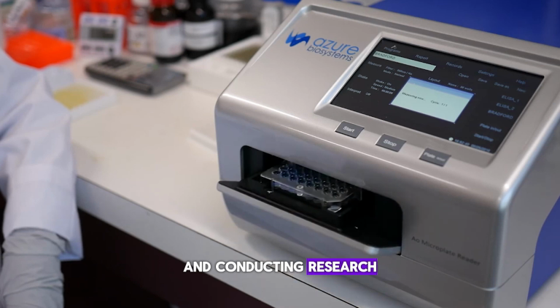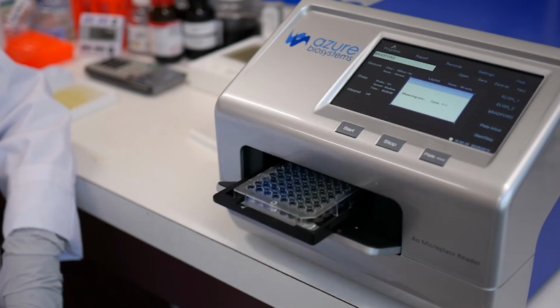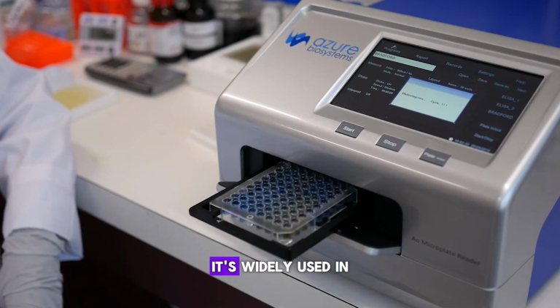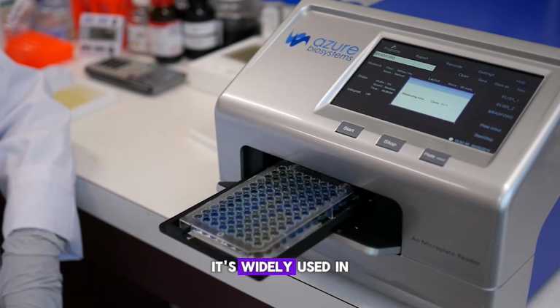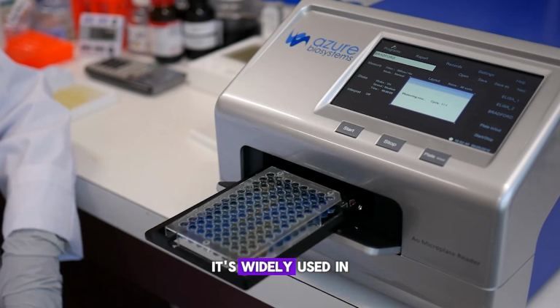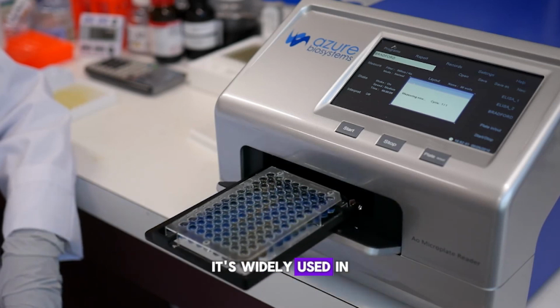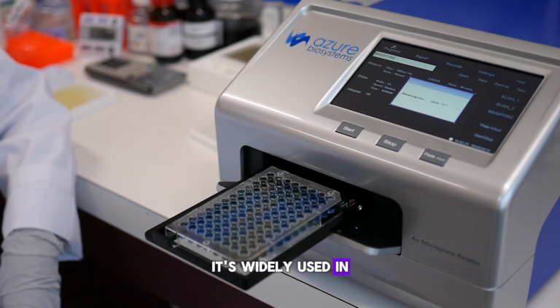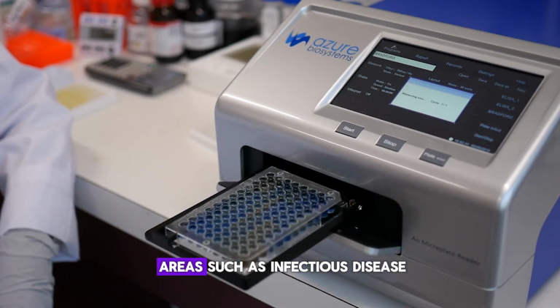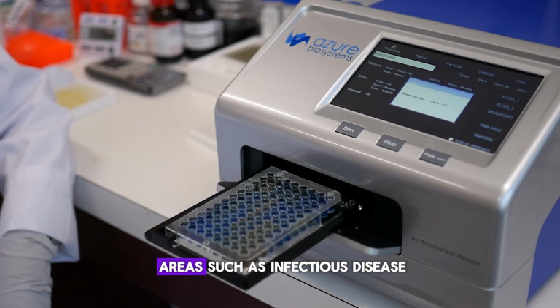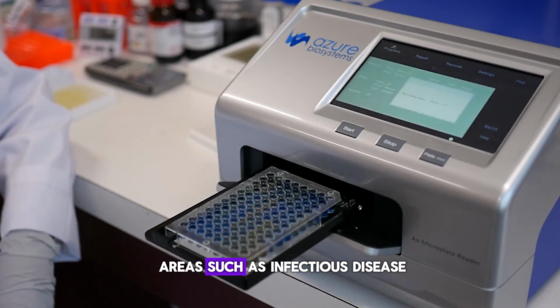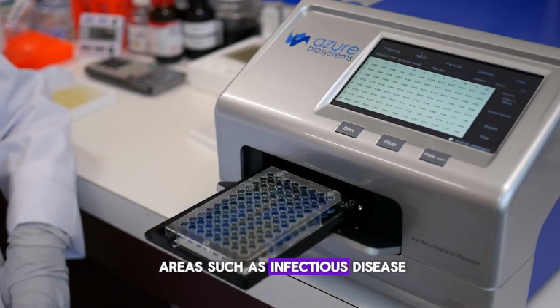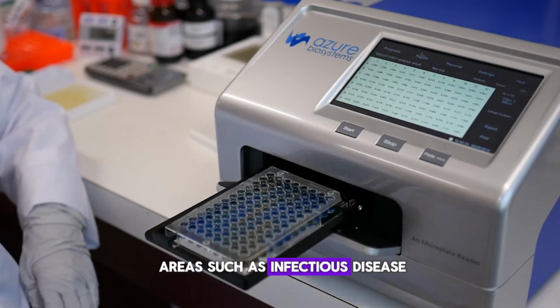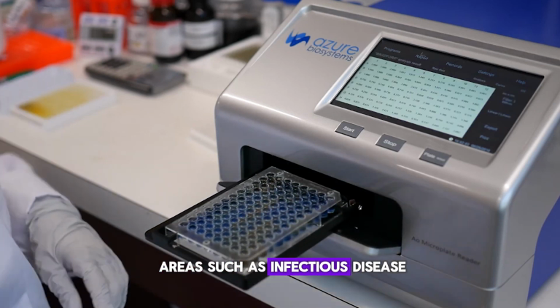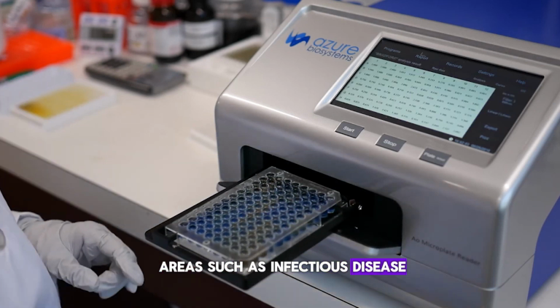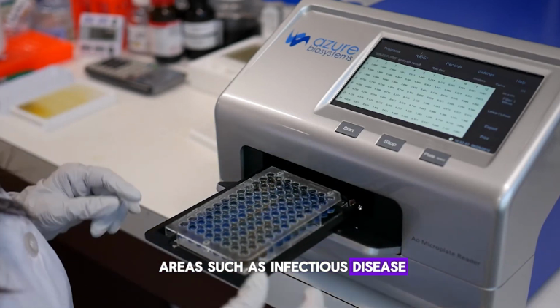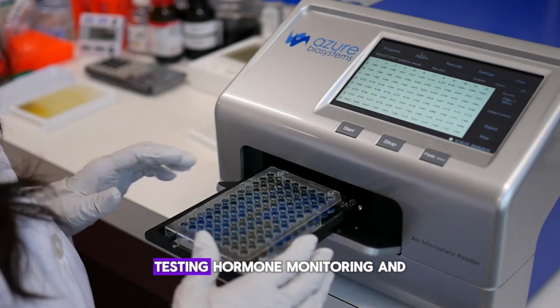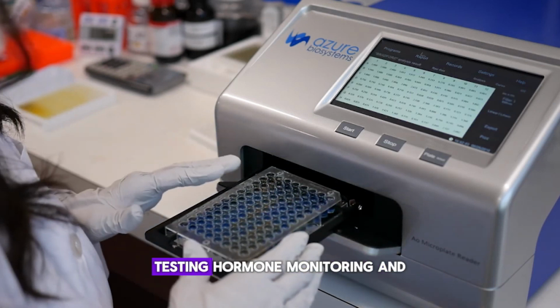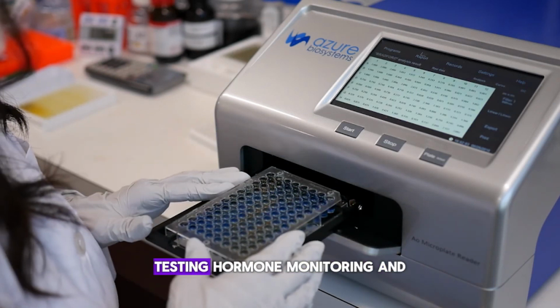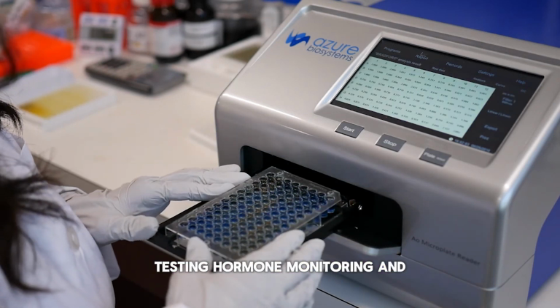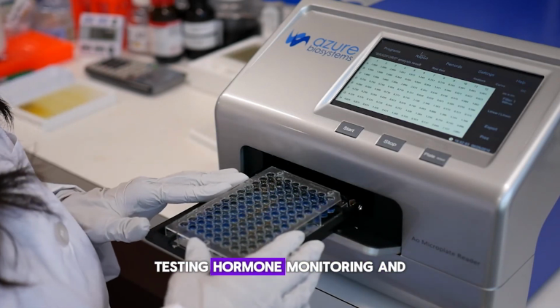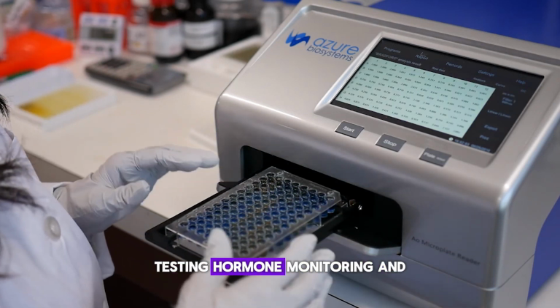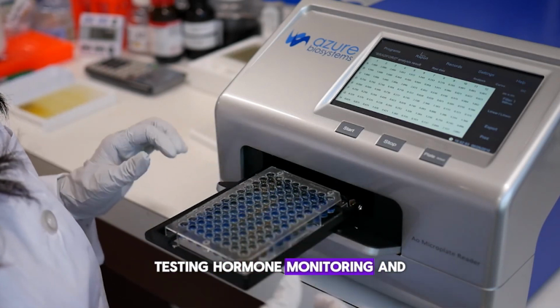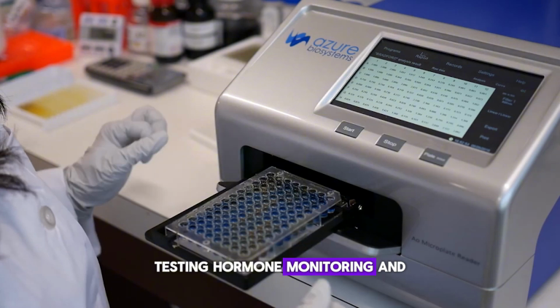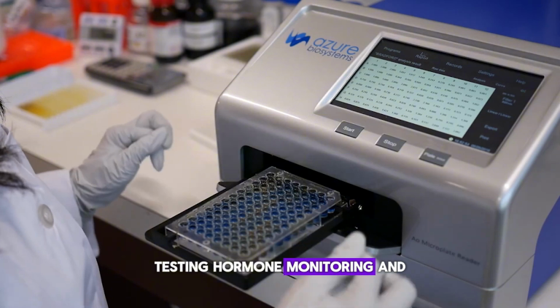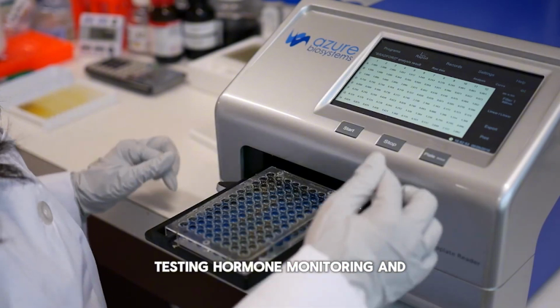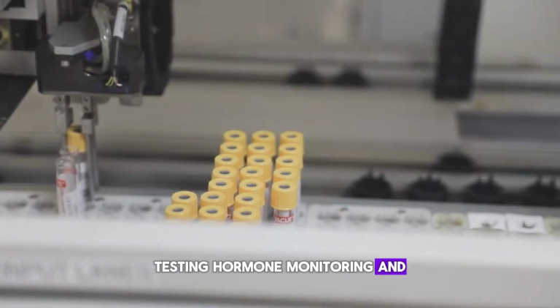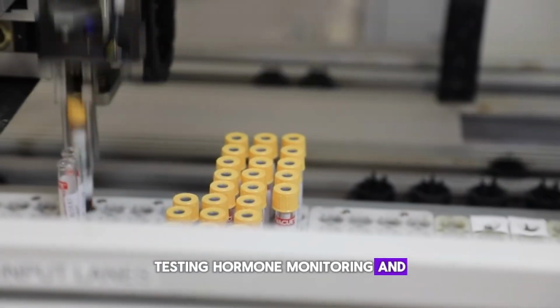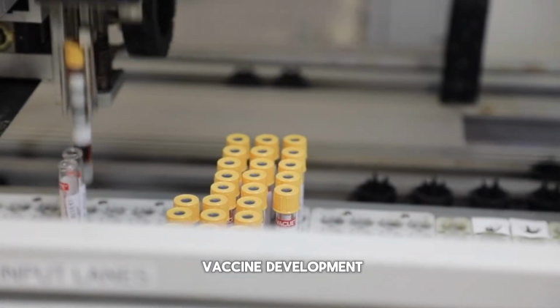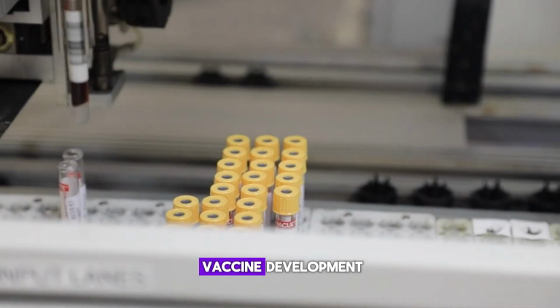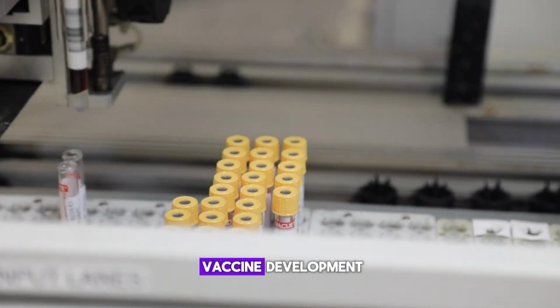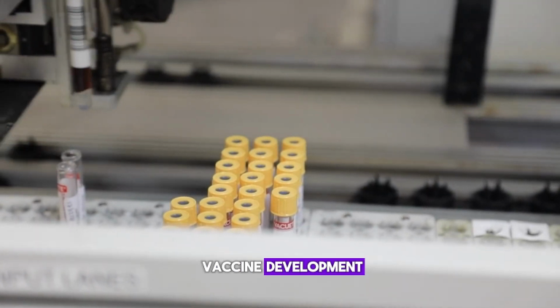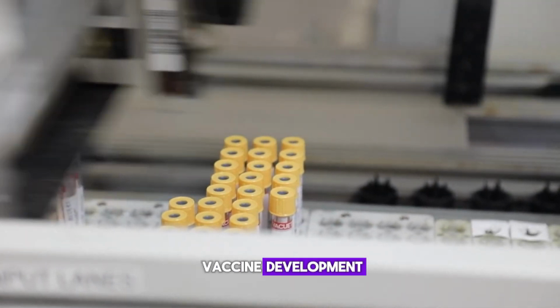It's widely used in areas such as infectious disease testing, hormone monitoring, and vaccine development.